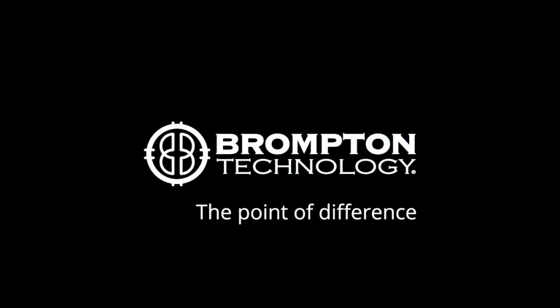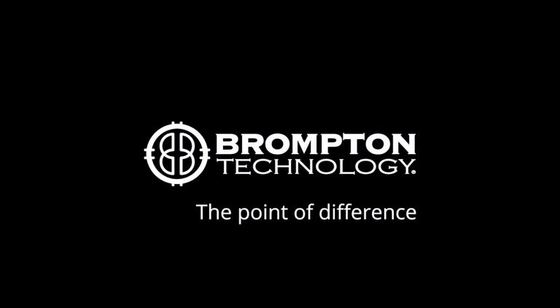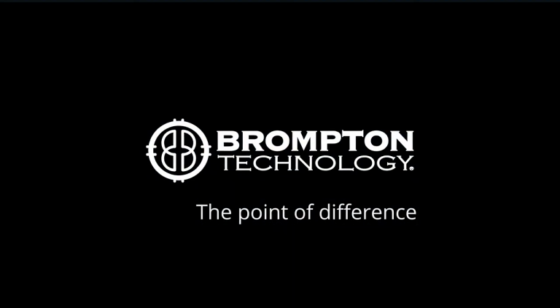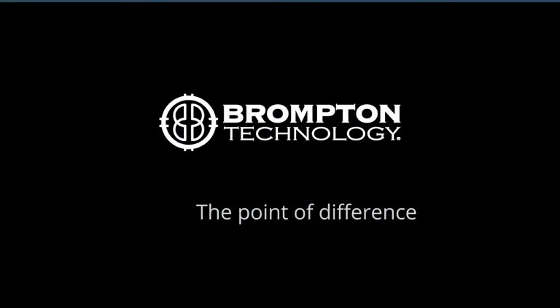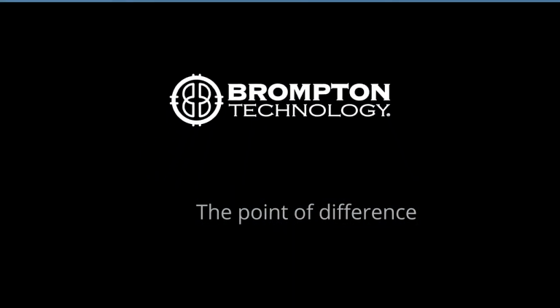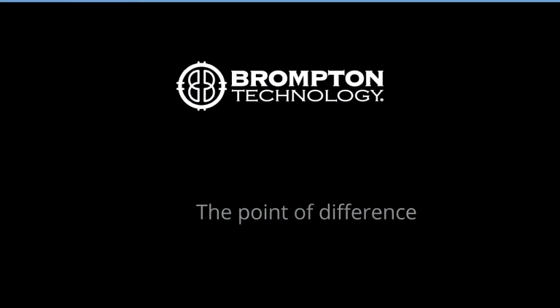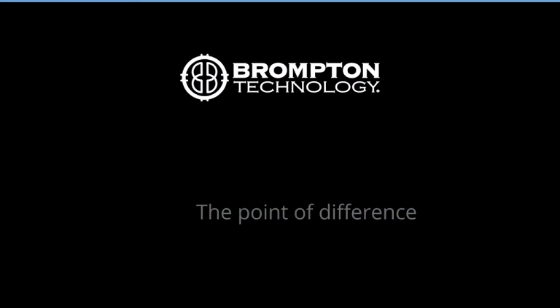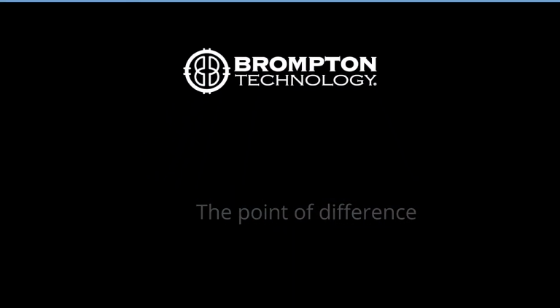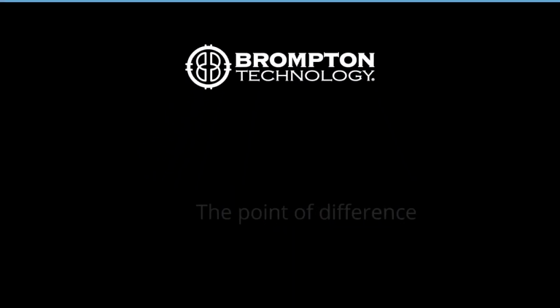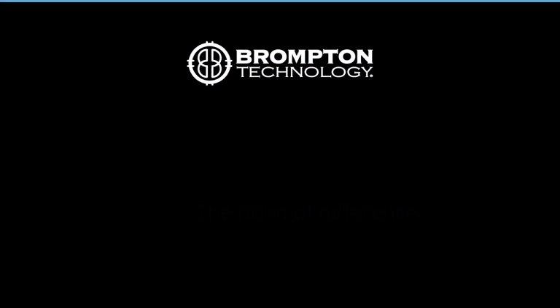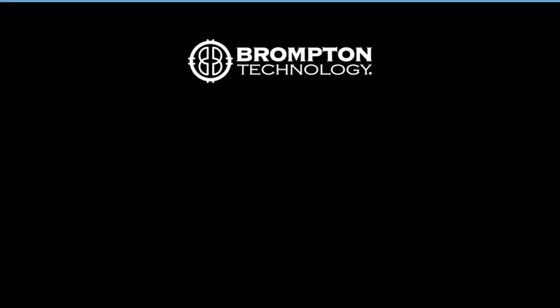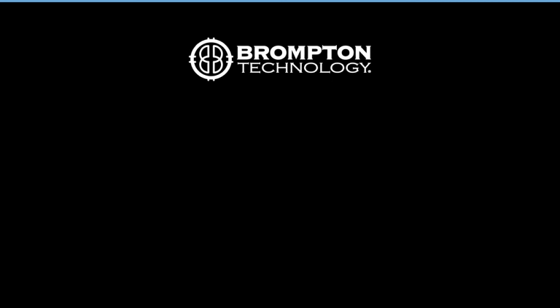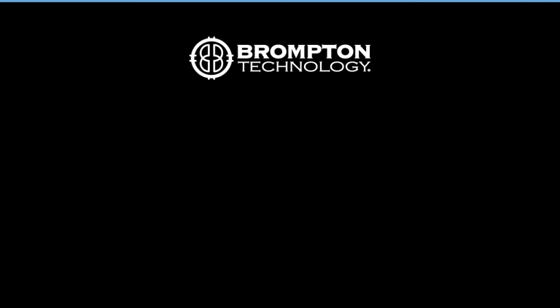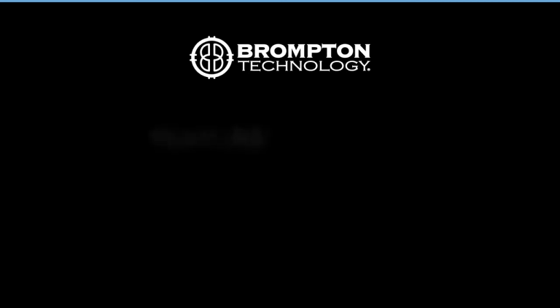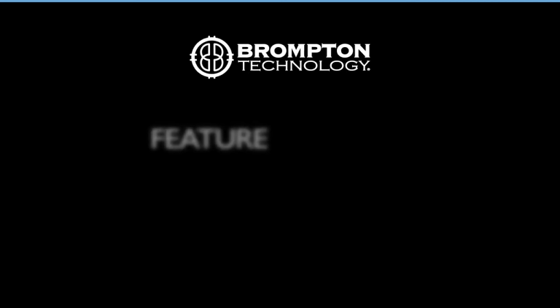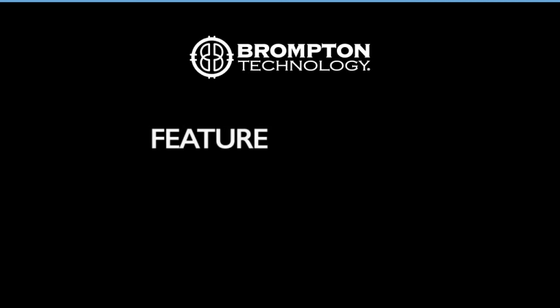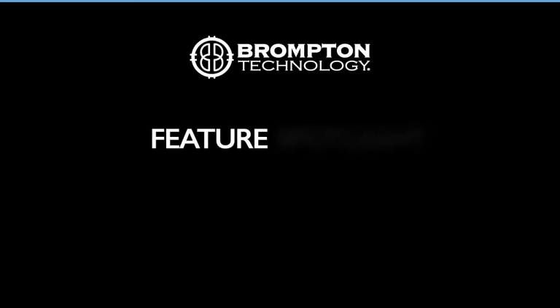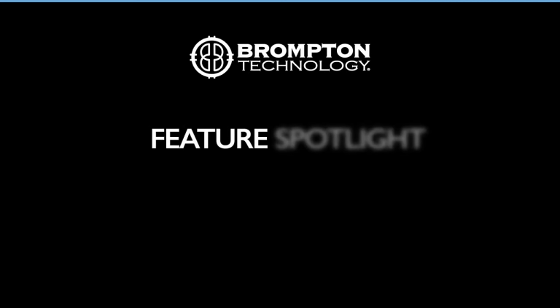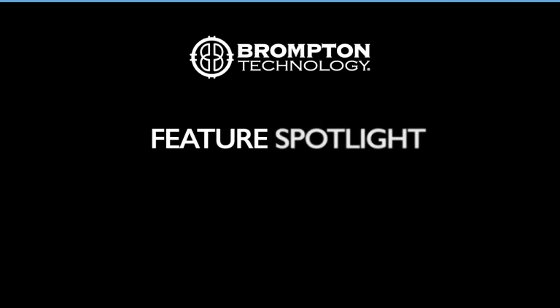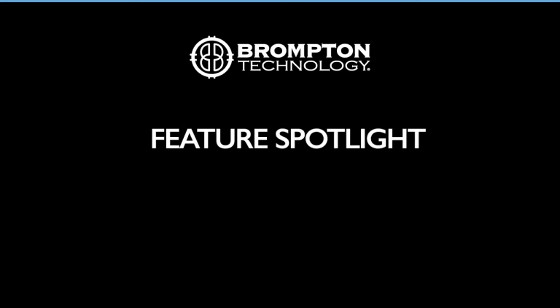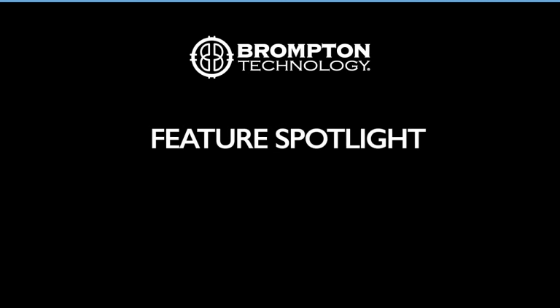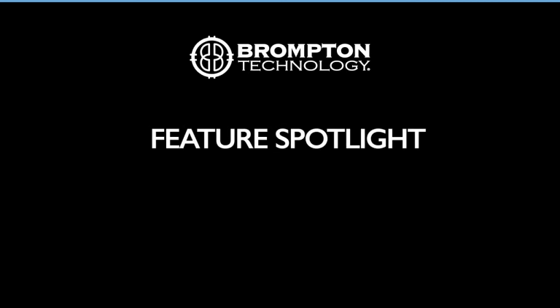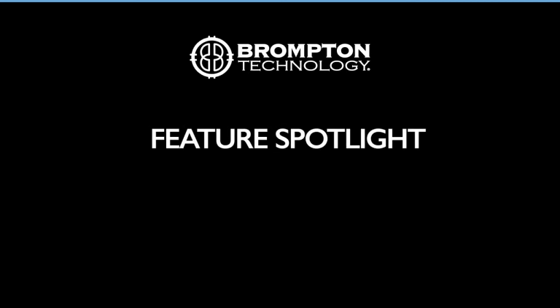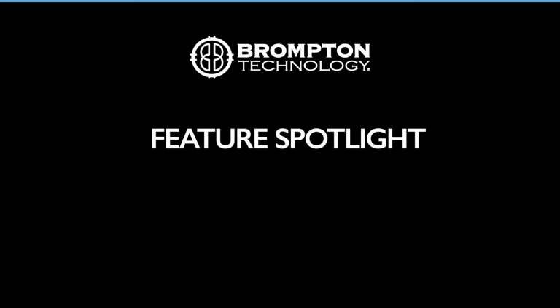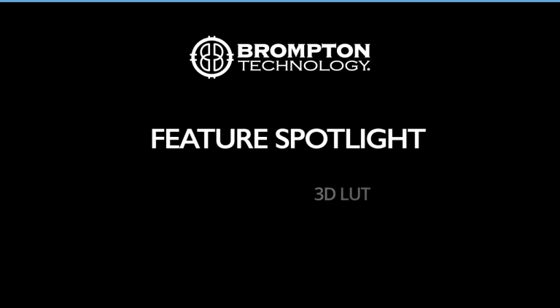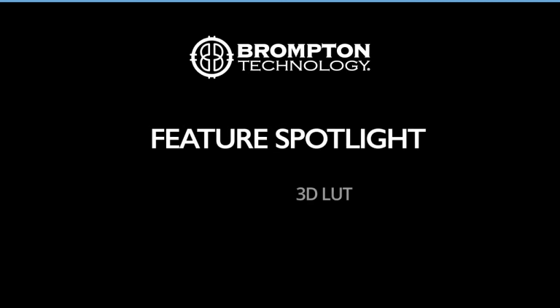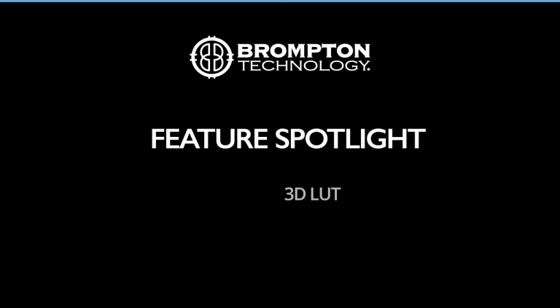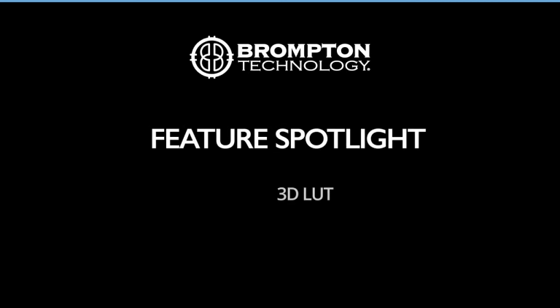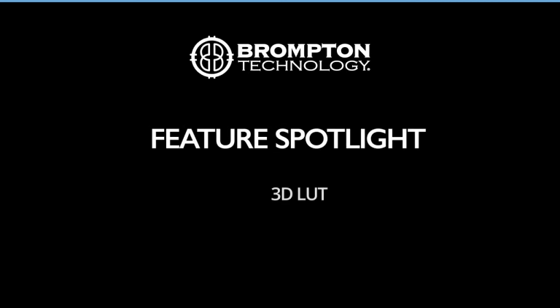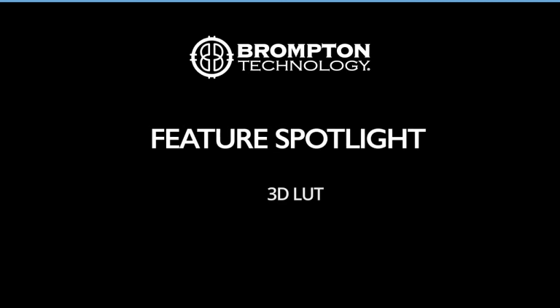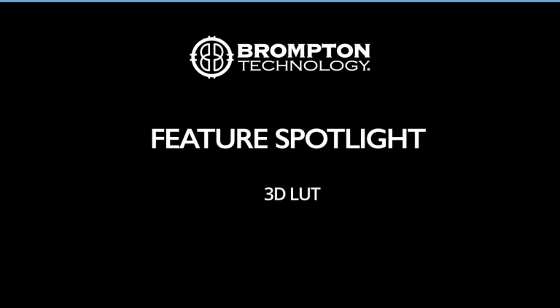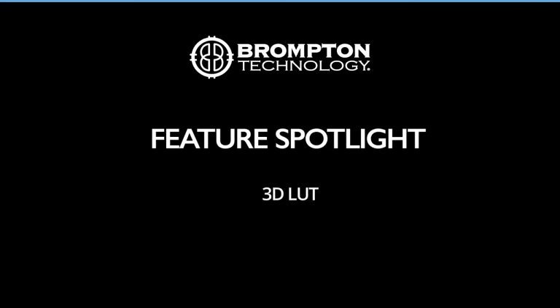Welcome to this Brompton Technology Feature Spotlight. Introducing 3D LUT.